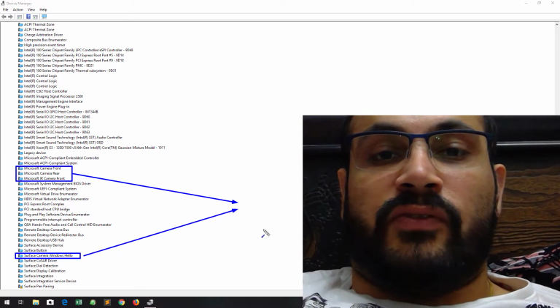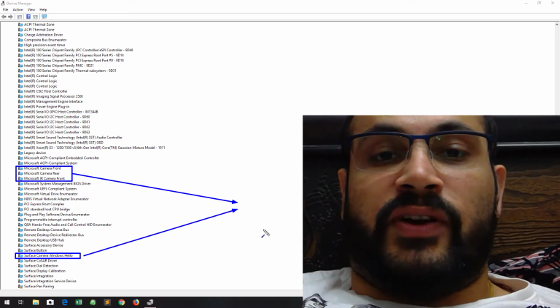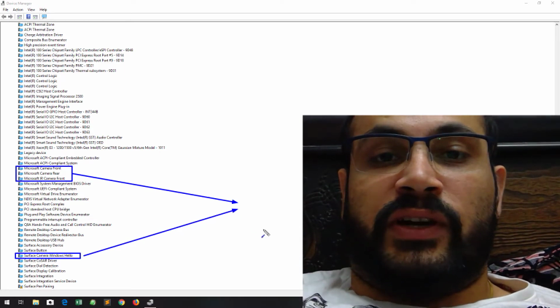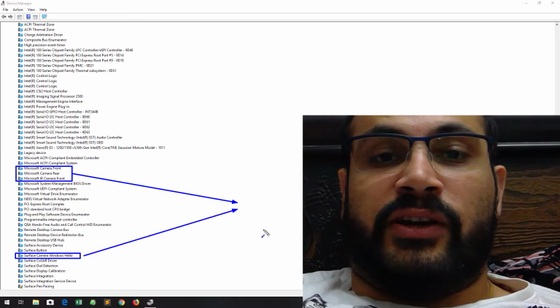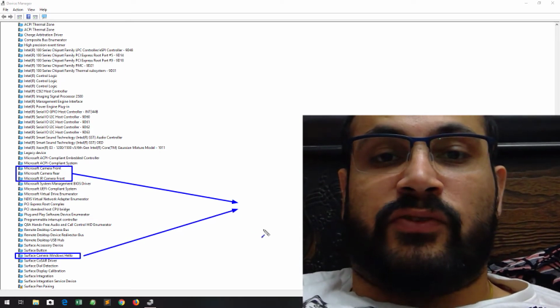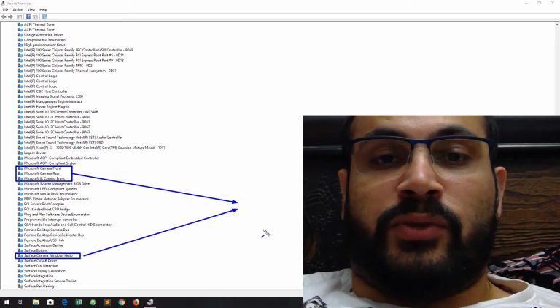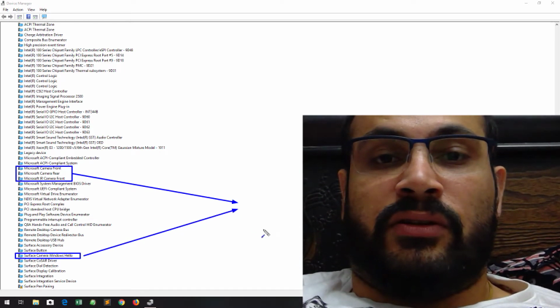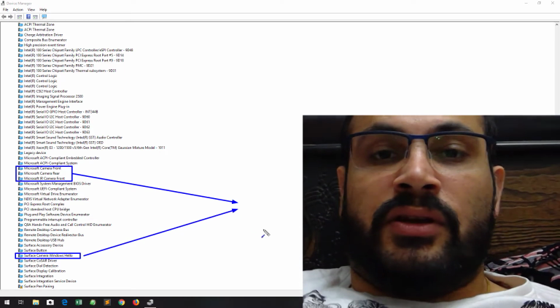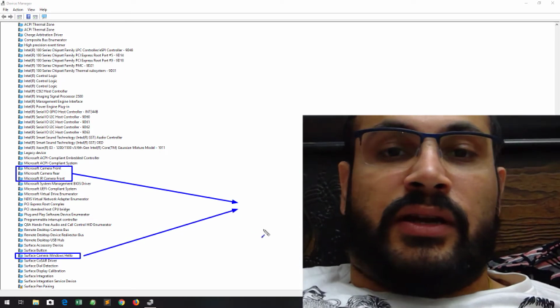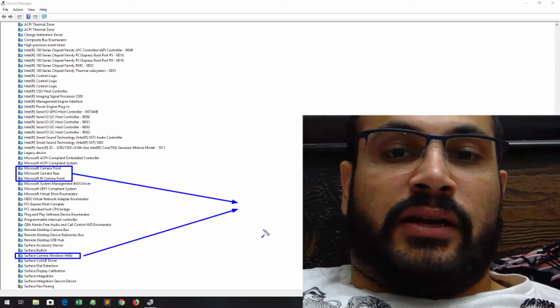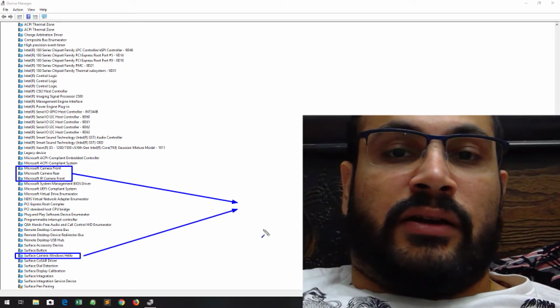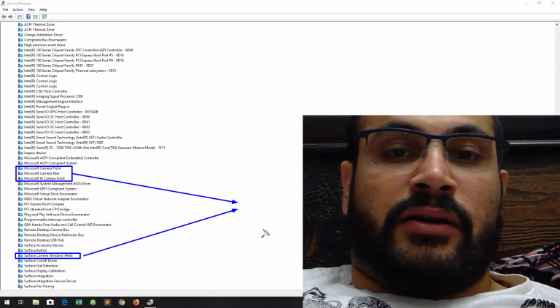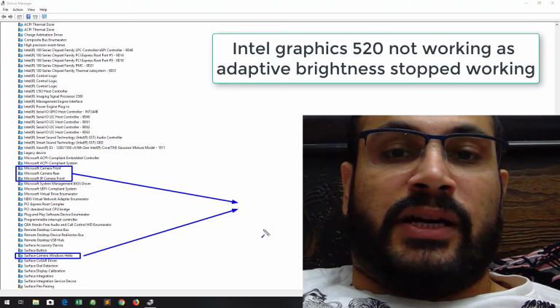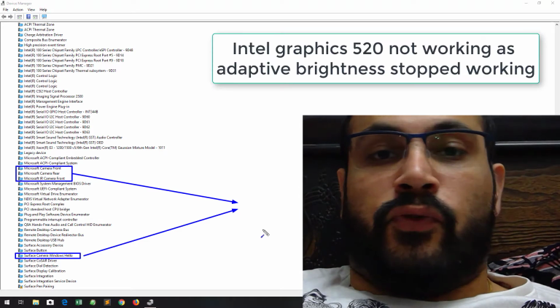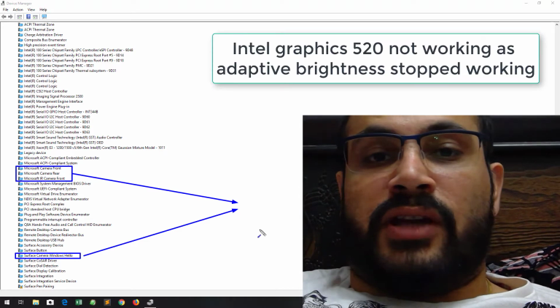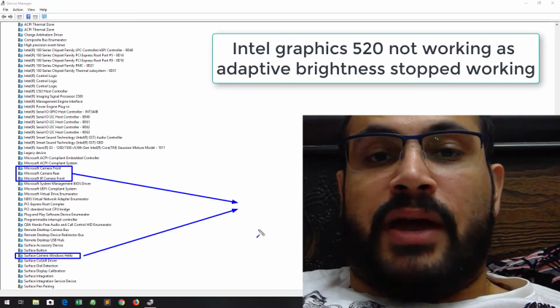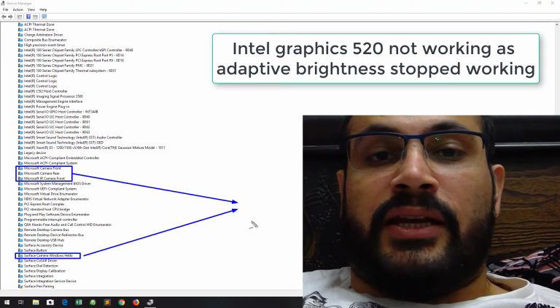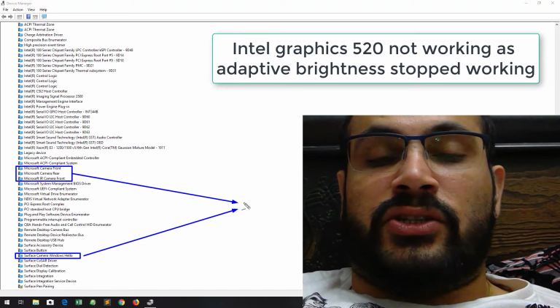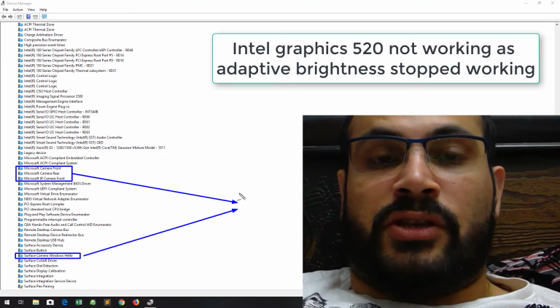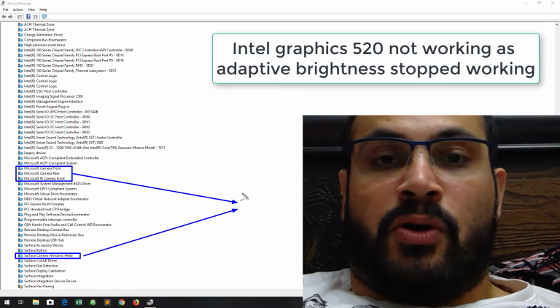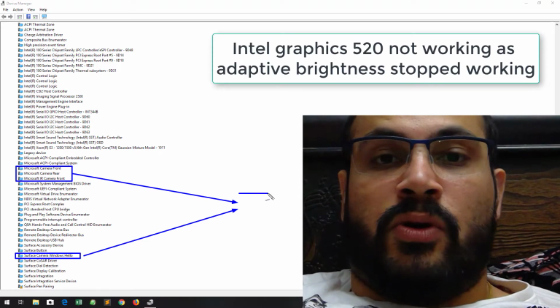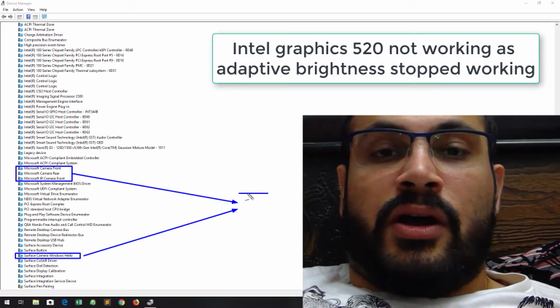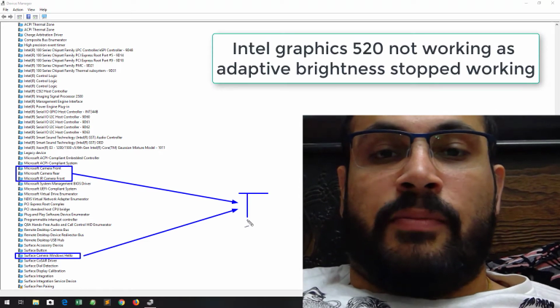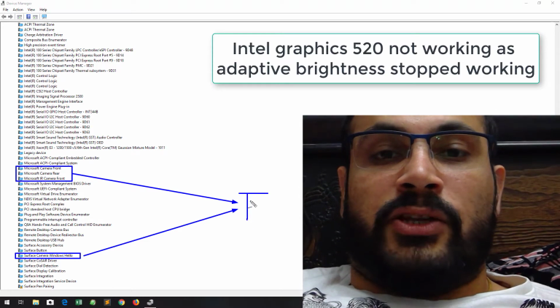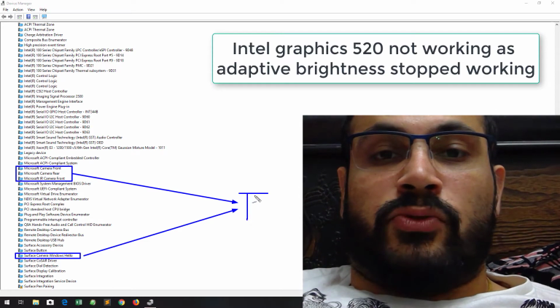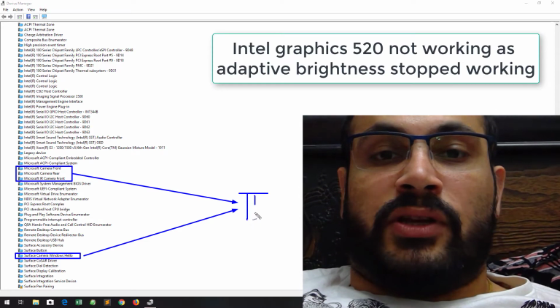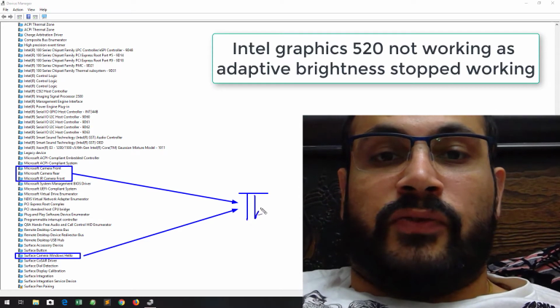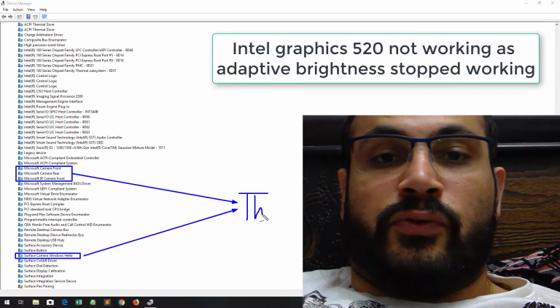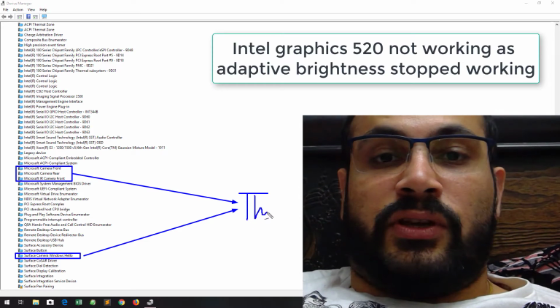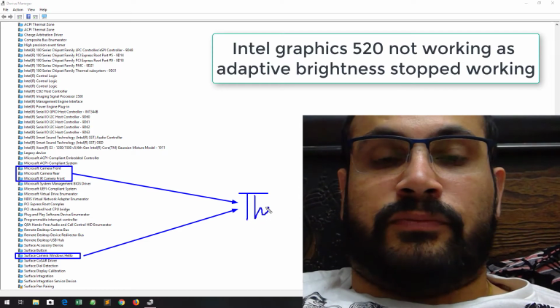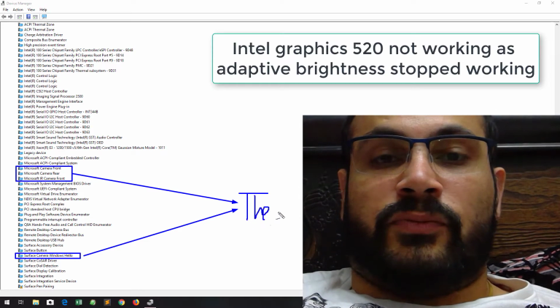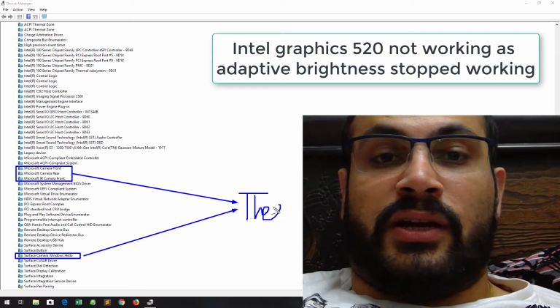What I did was go to the Intel official website, install the Intel 520 drivers from there, and I managed to get the graphics running again.